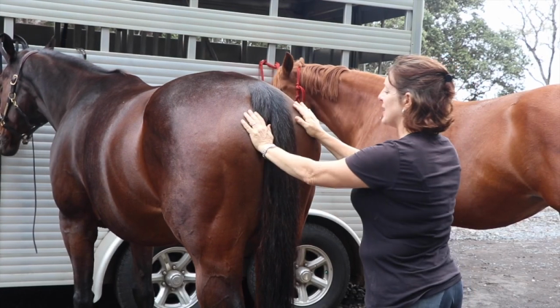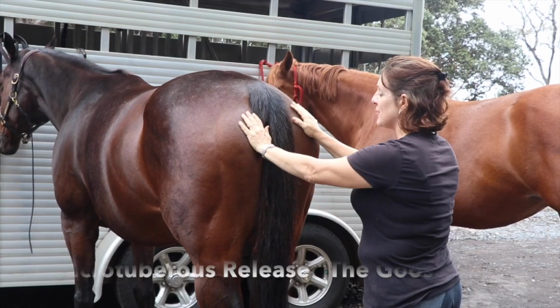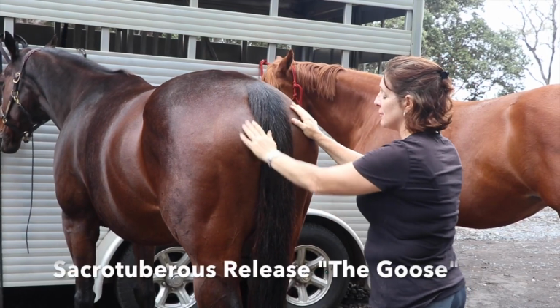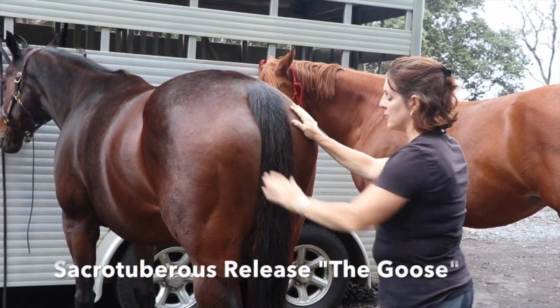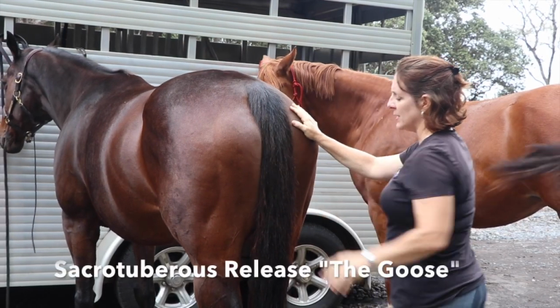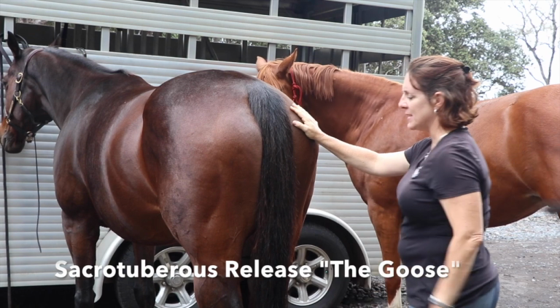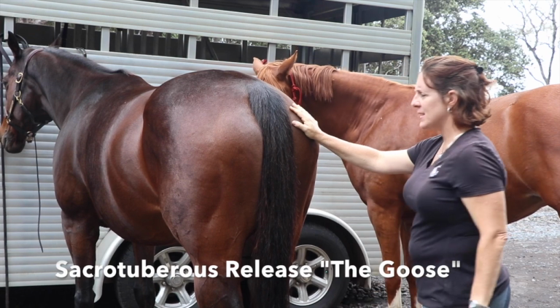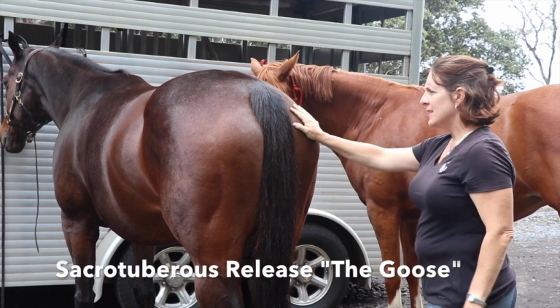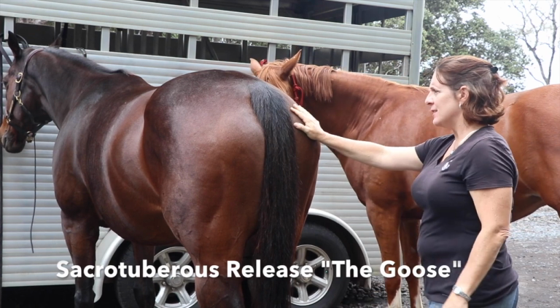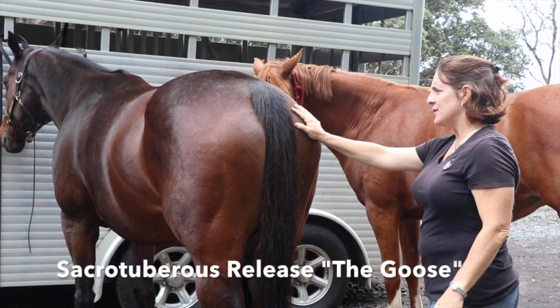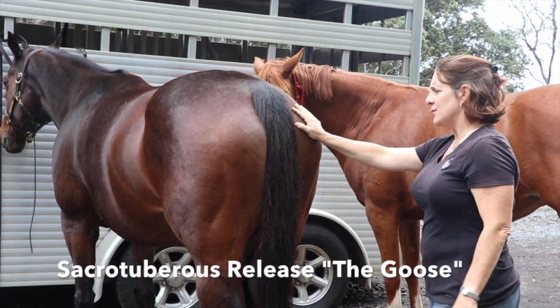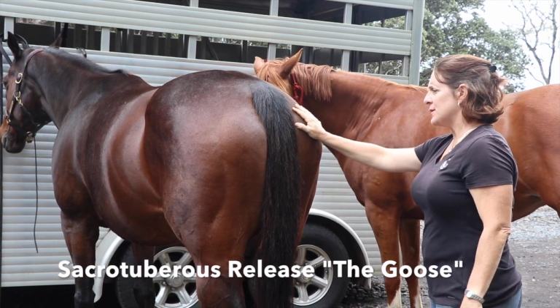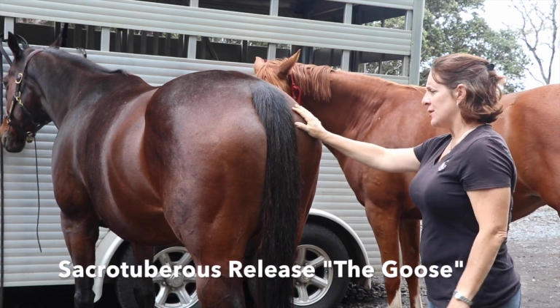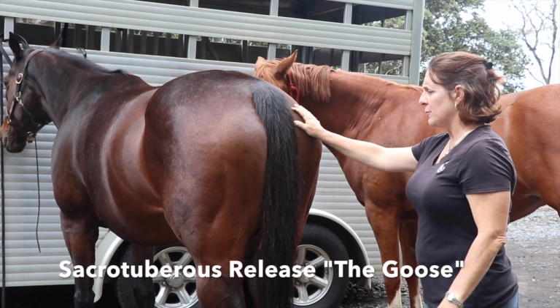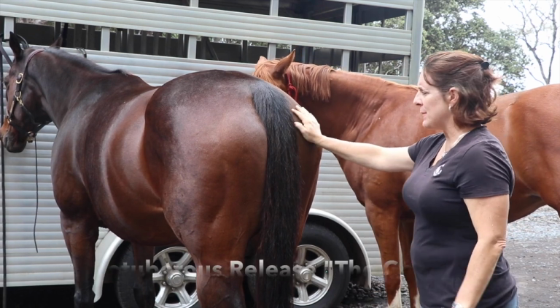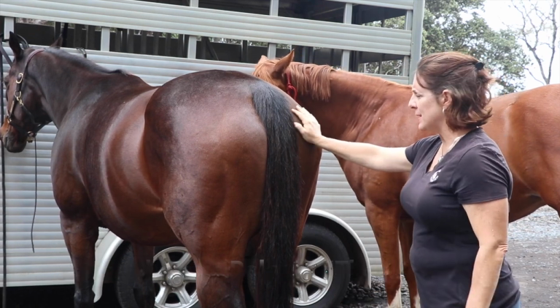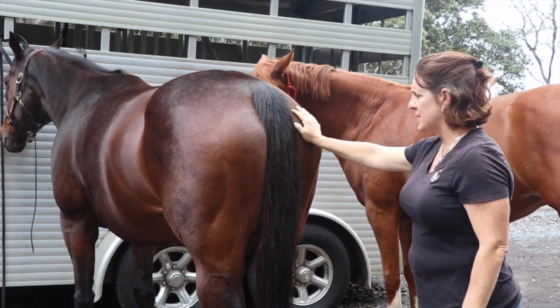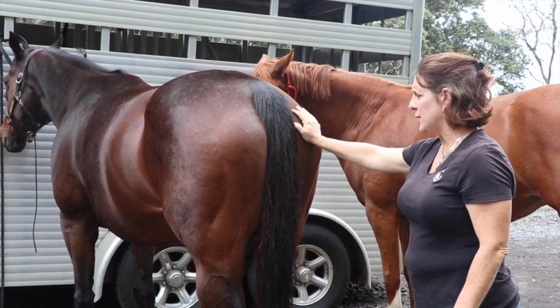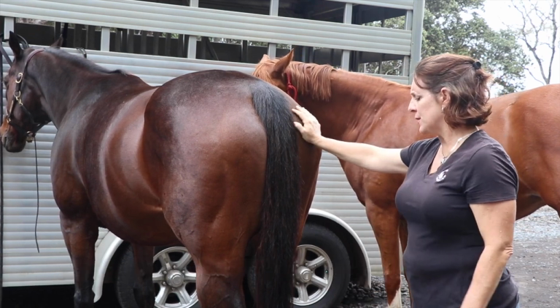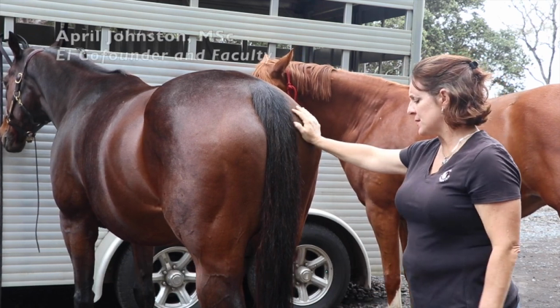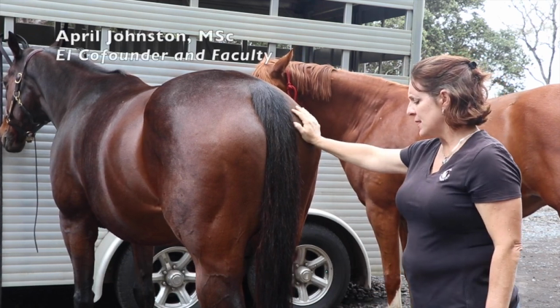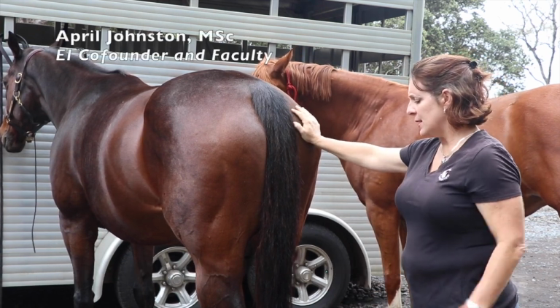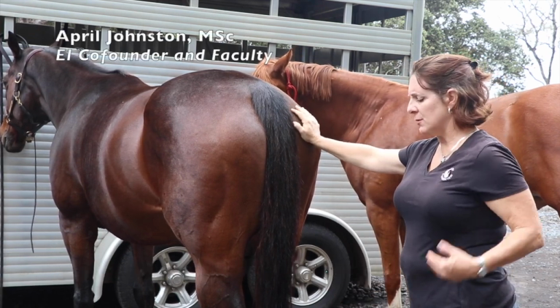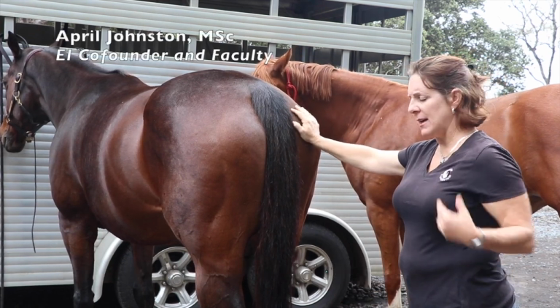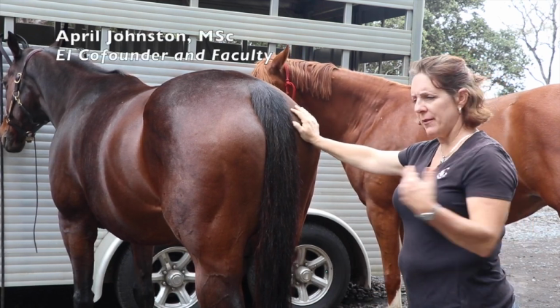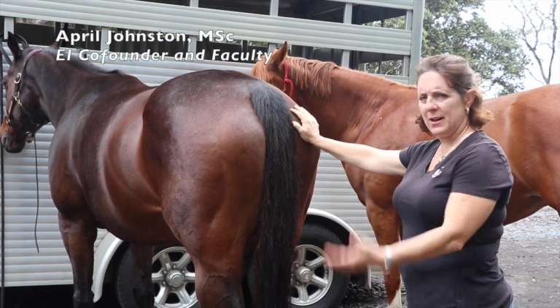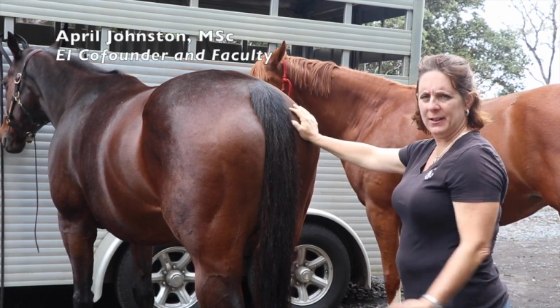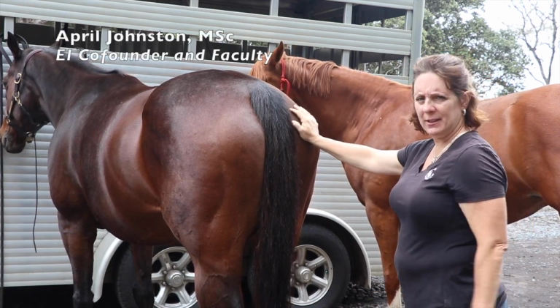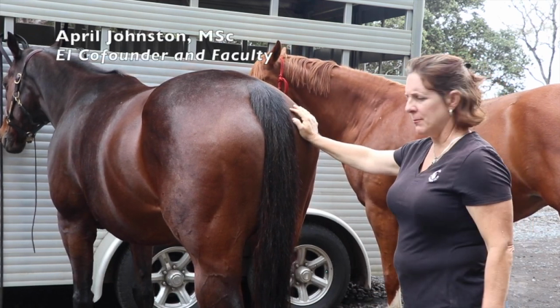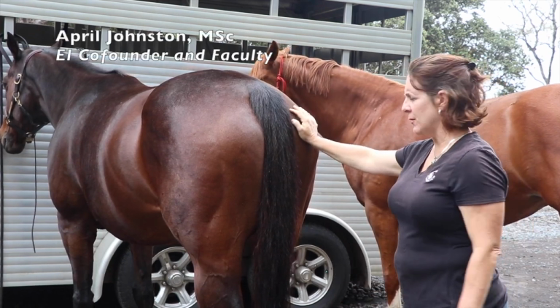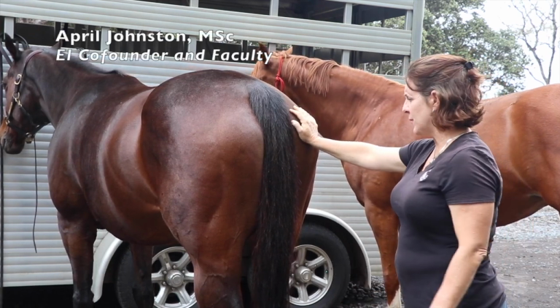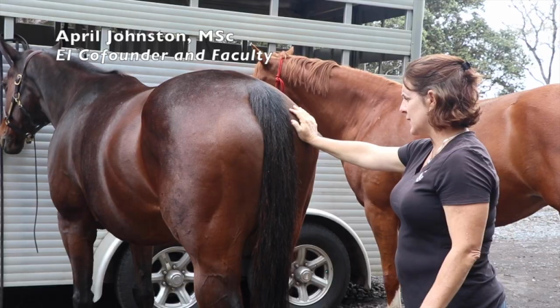Sacrotuberous ligament release is used to help rebalance the pelvis and to allow the hind leg to come forward freely.